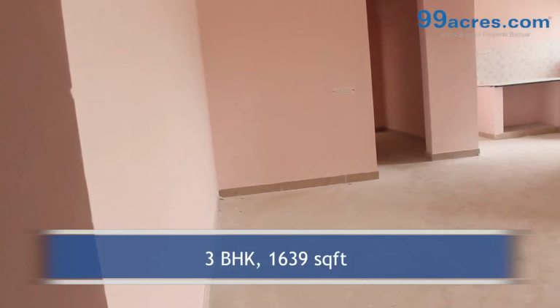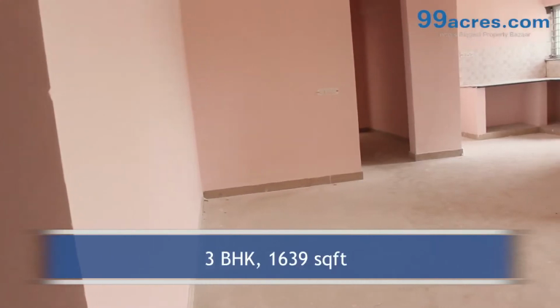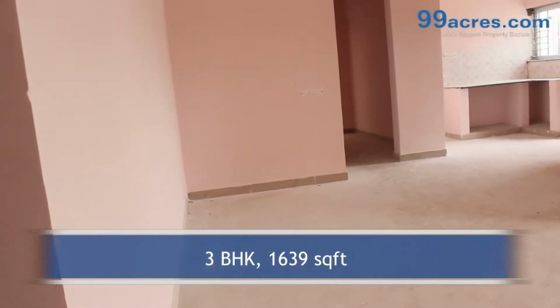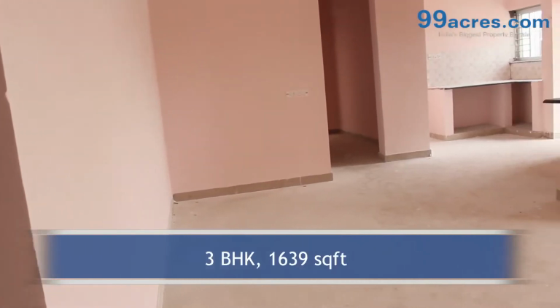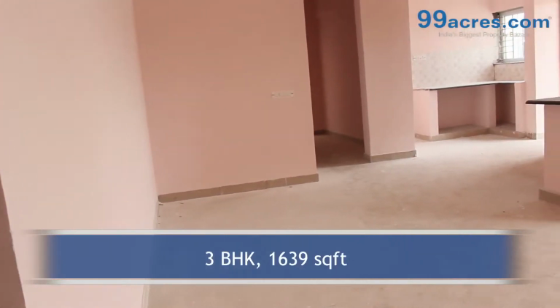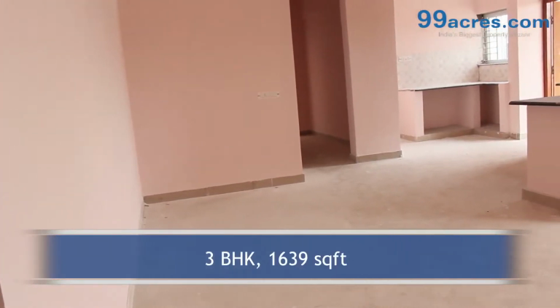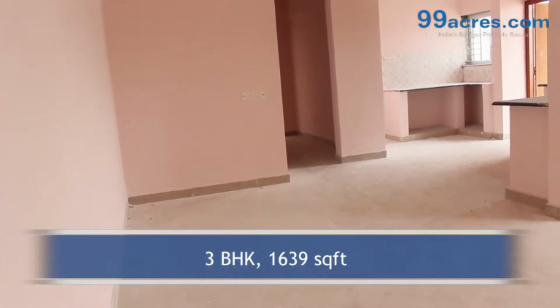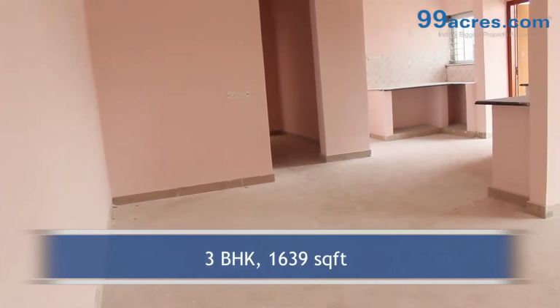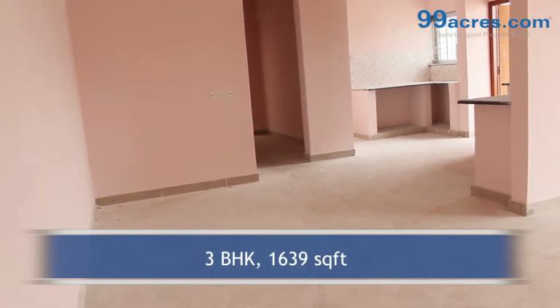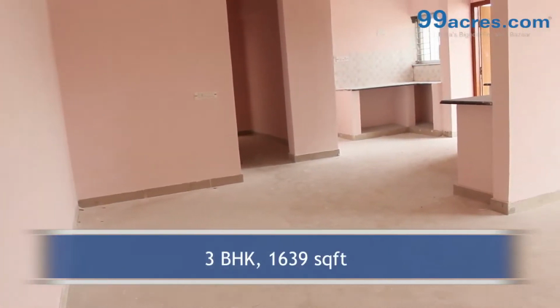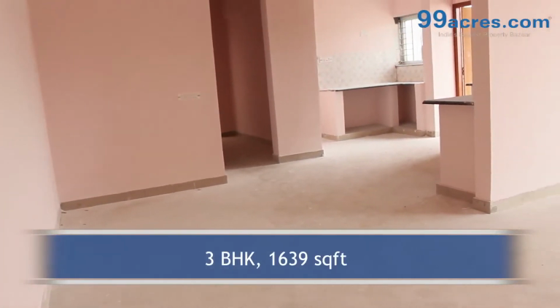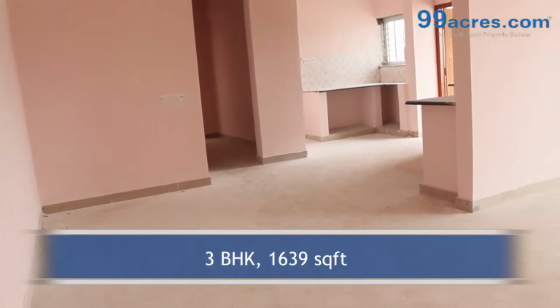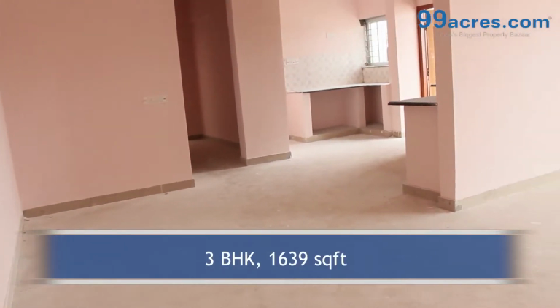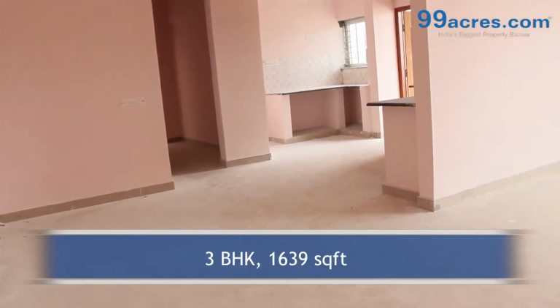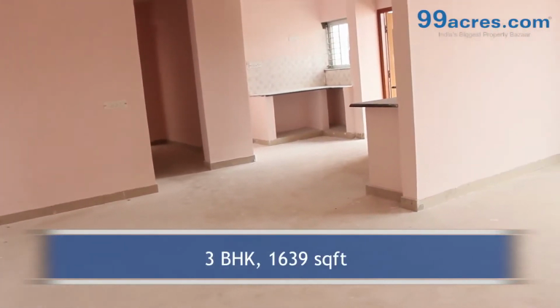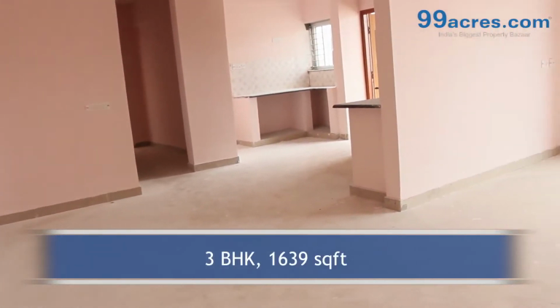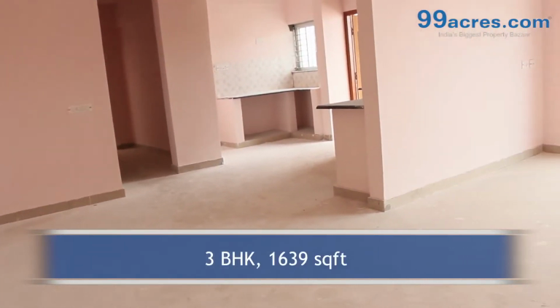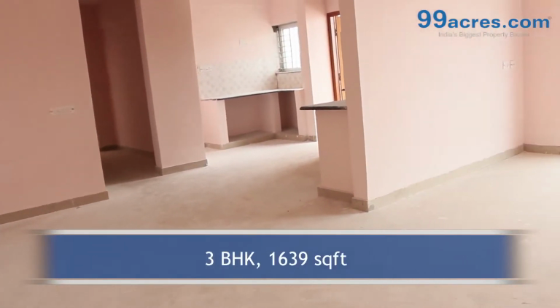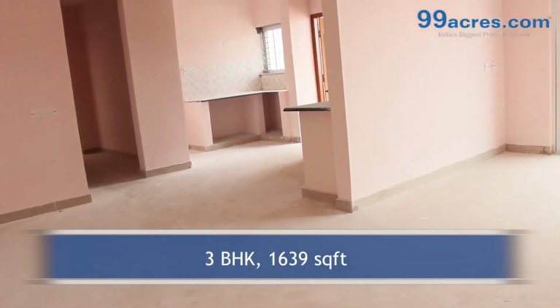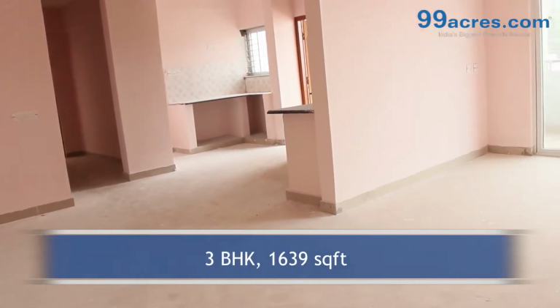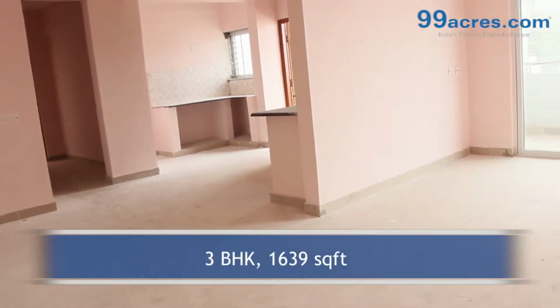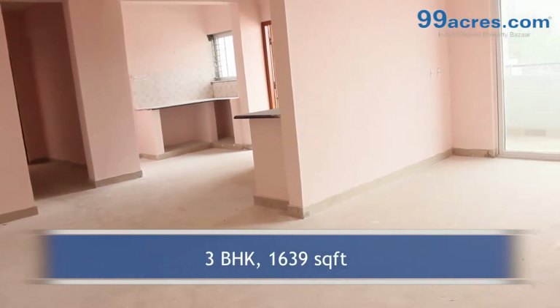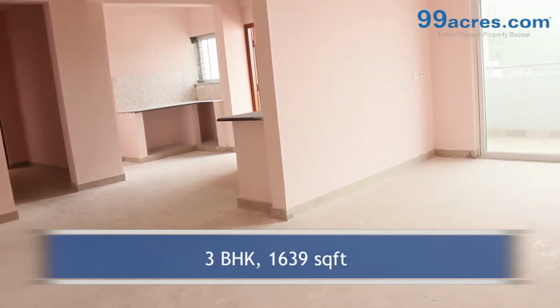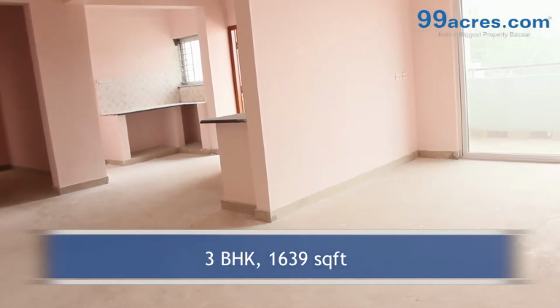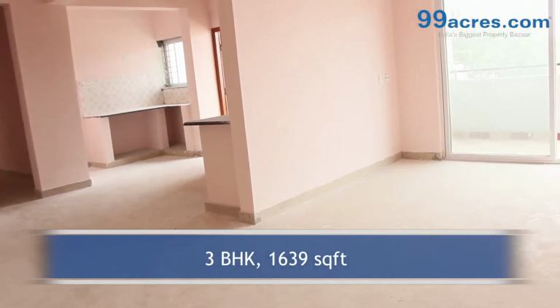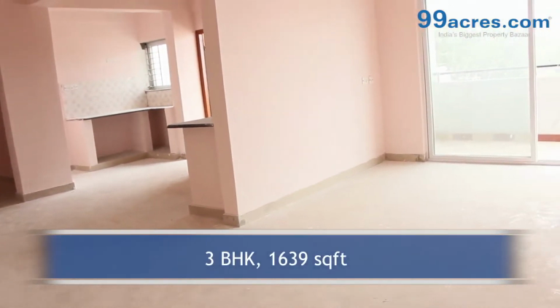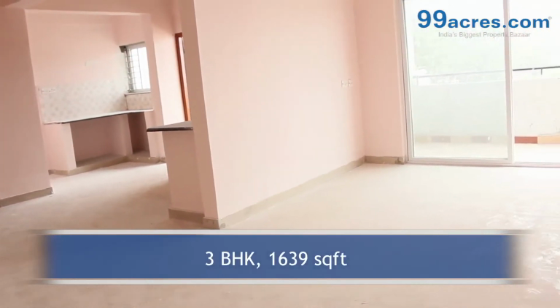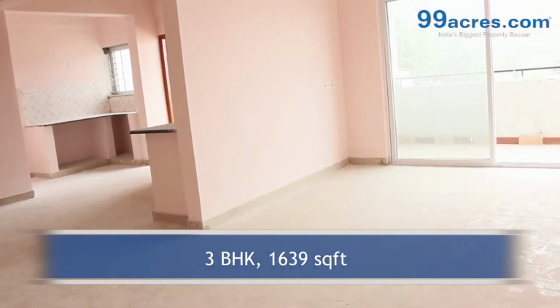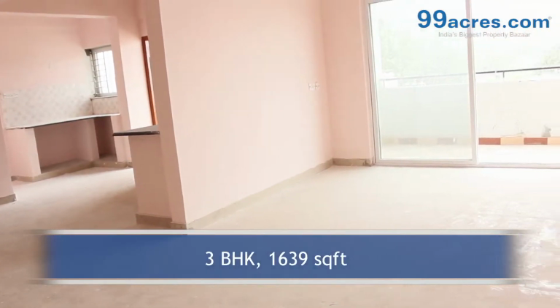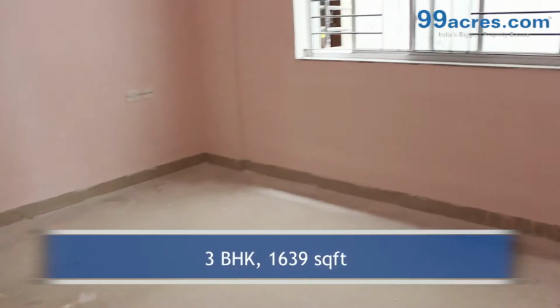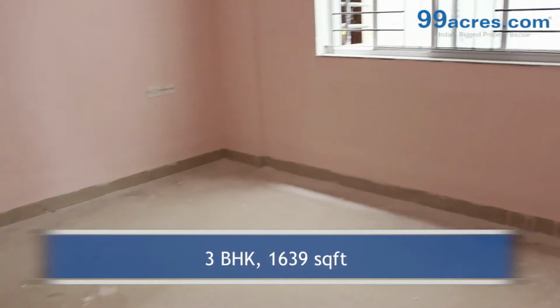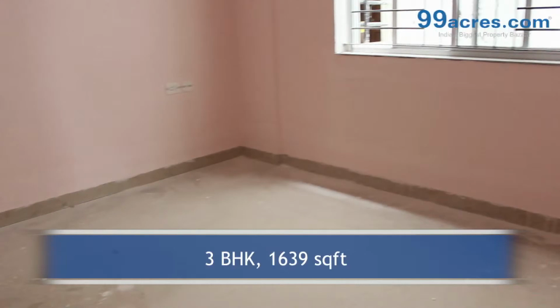This is a 3BHK flat with a built-up area of 1639 sq. ft.